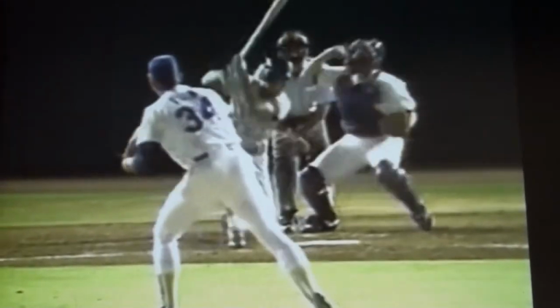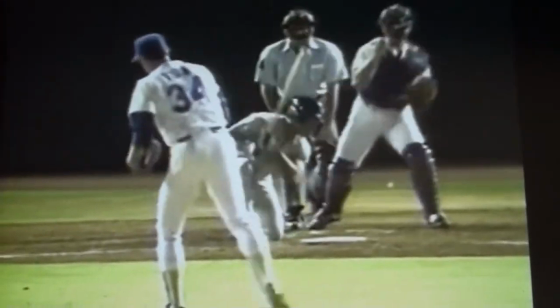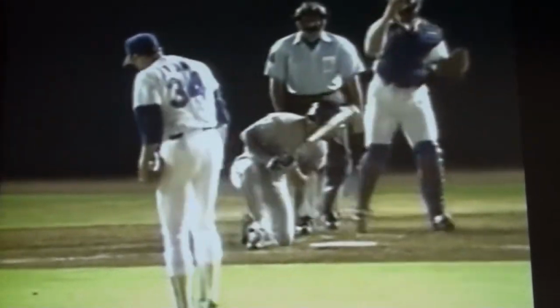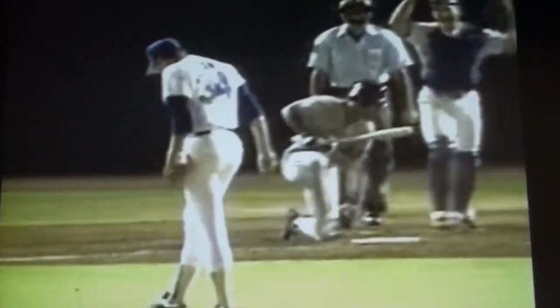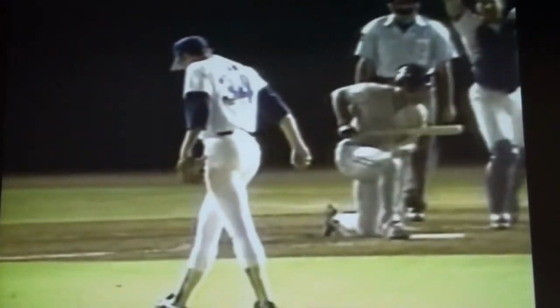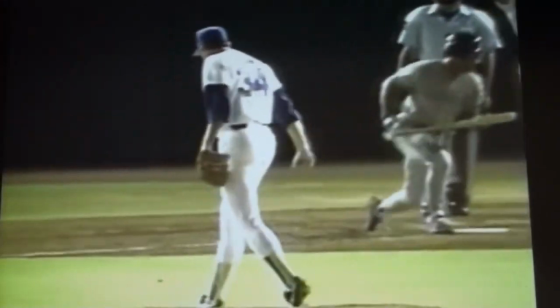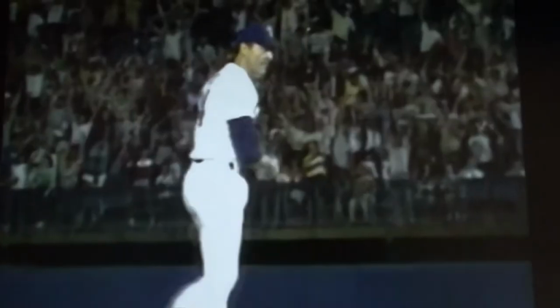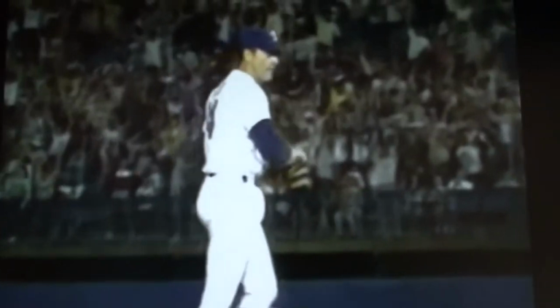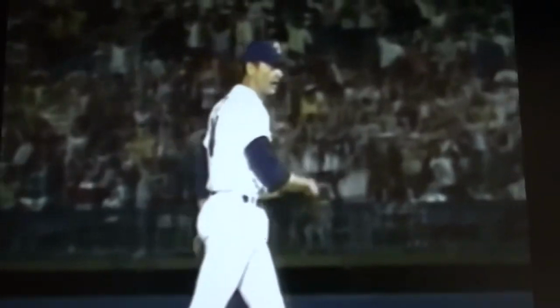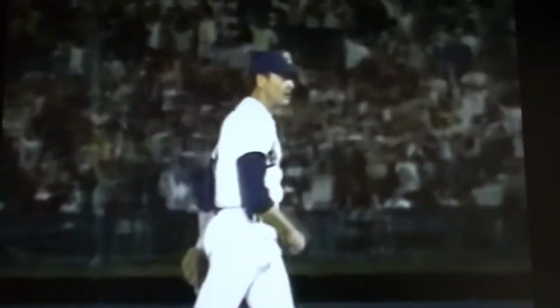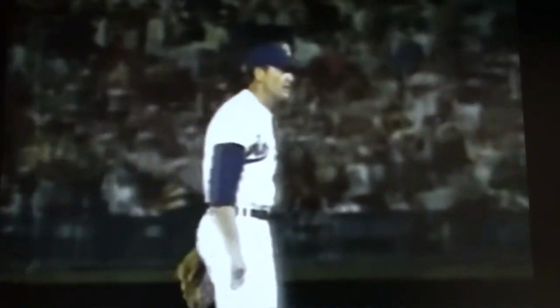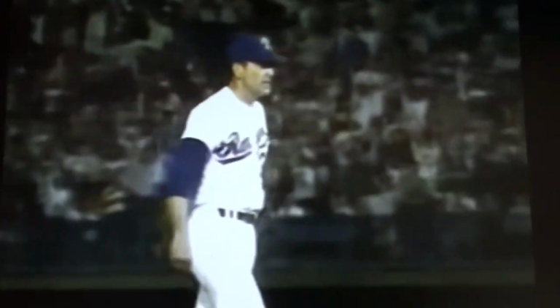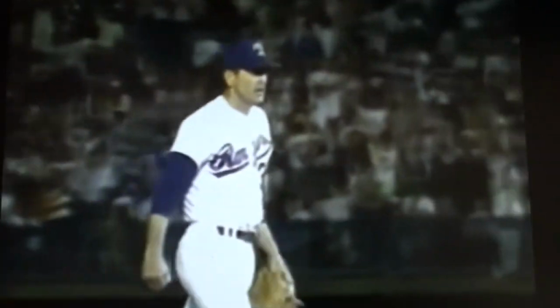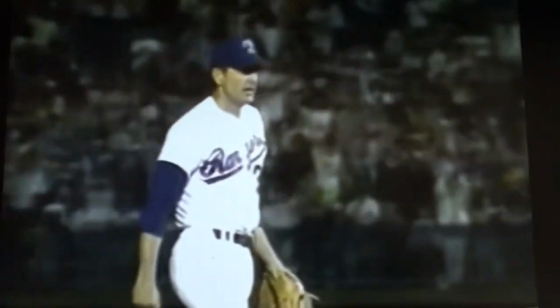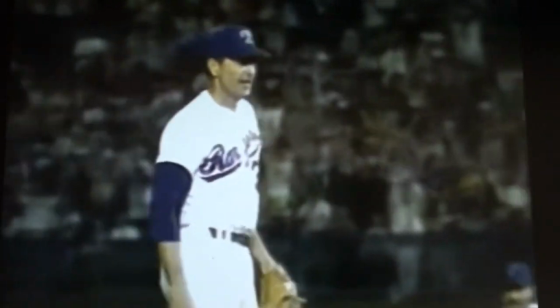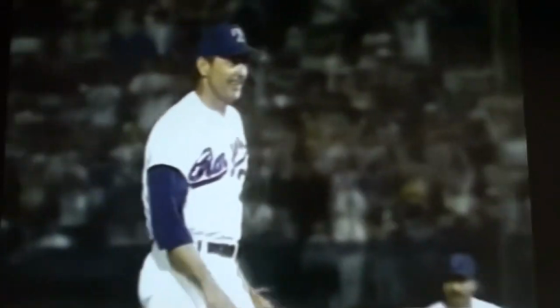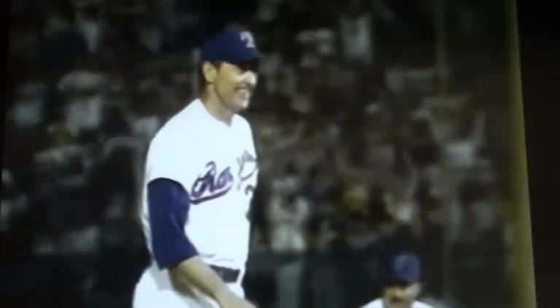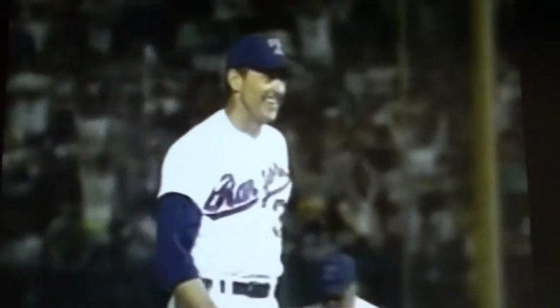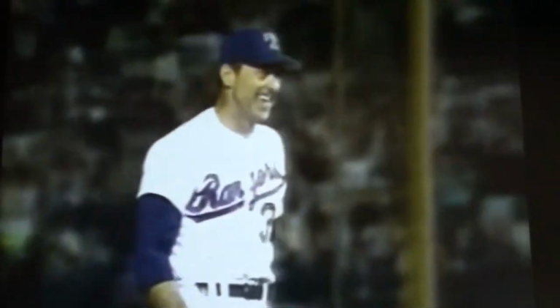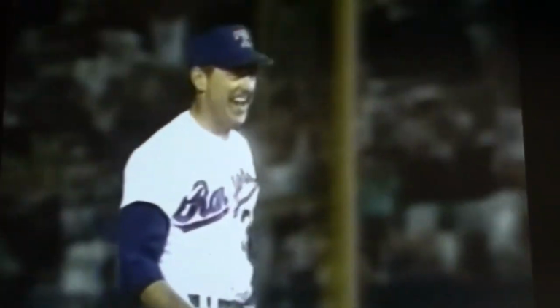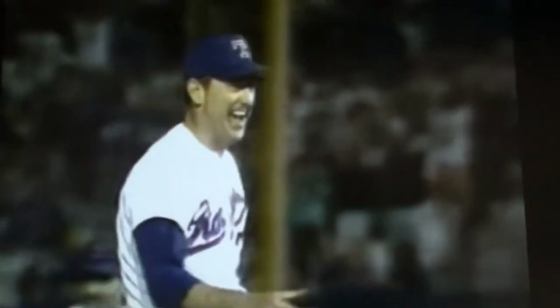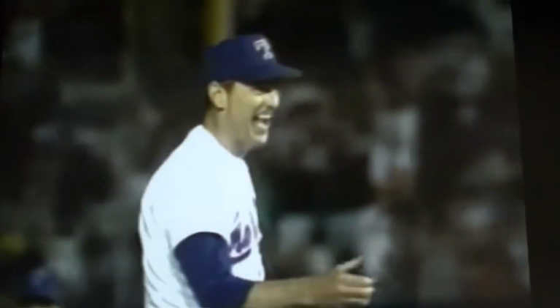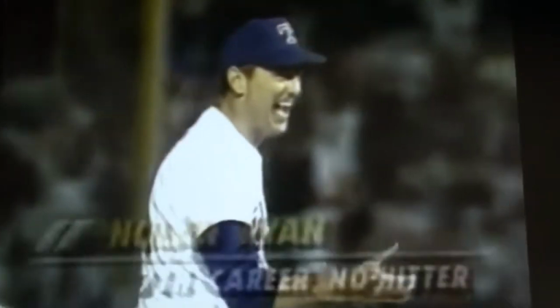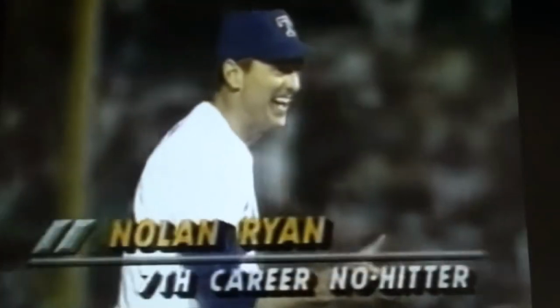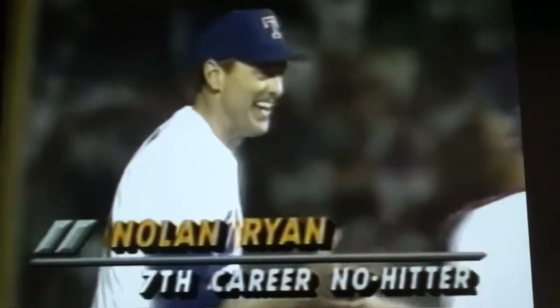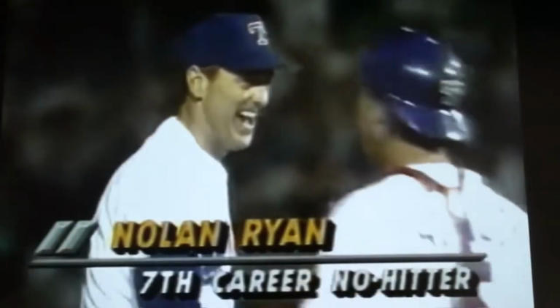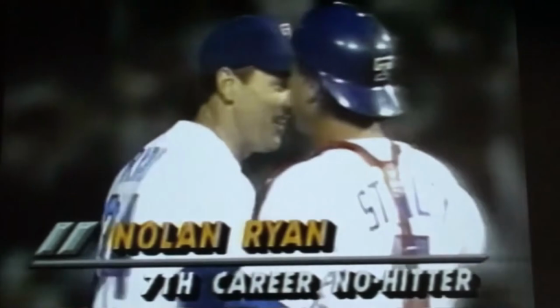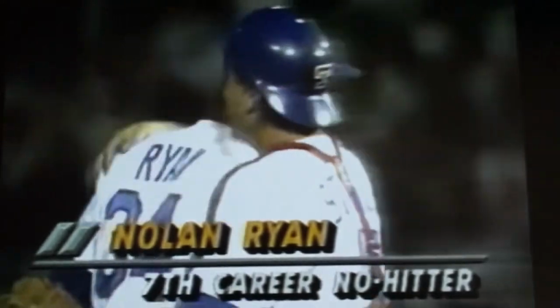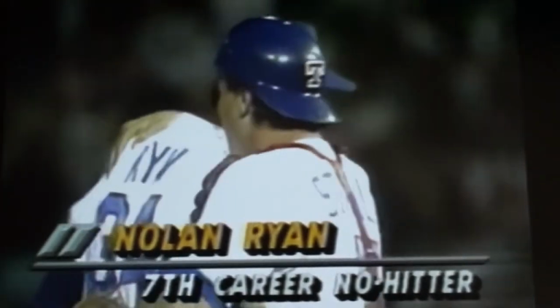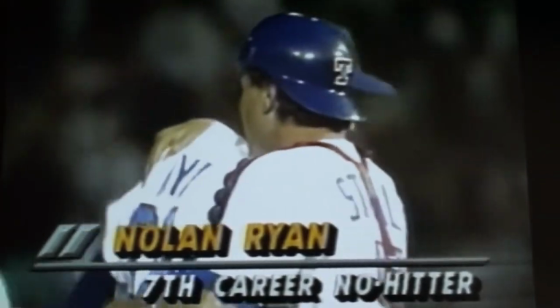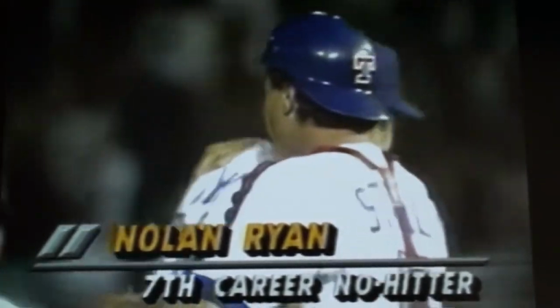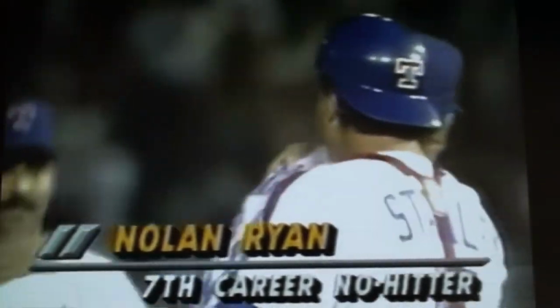We'll see you next time. Number seven is in the books — the mark of Ryan has done it again.